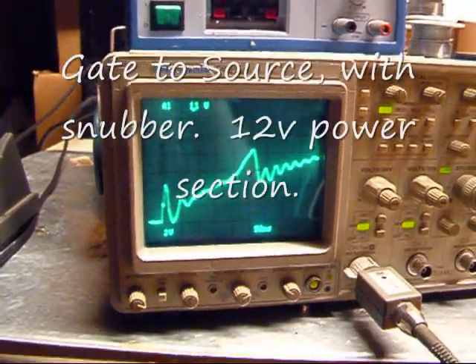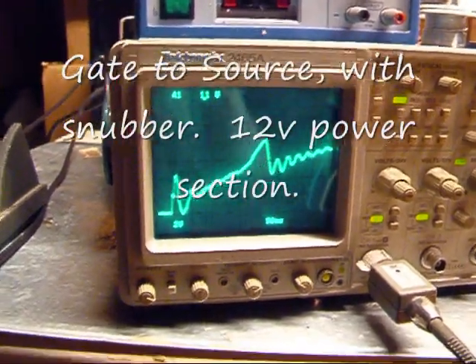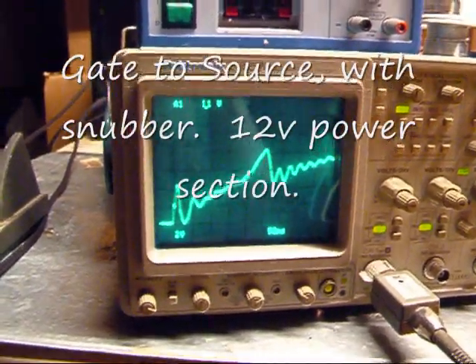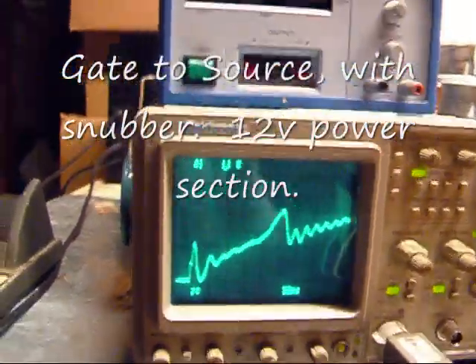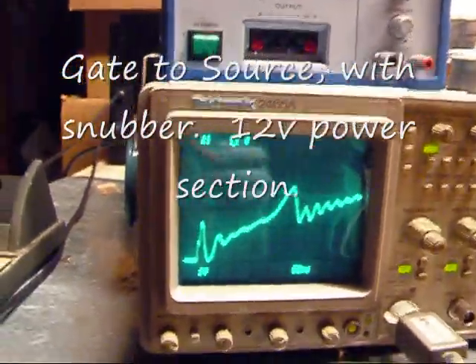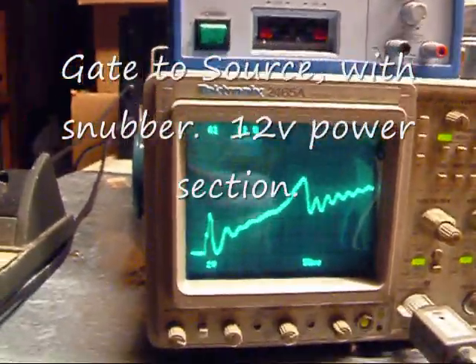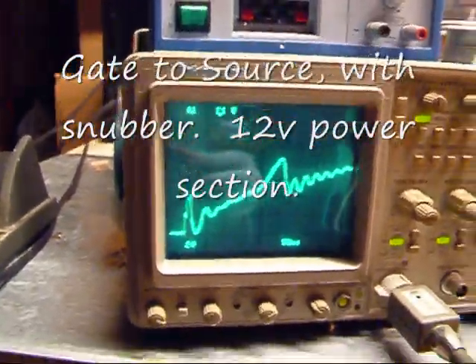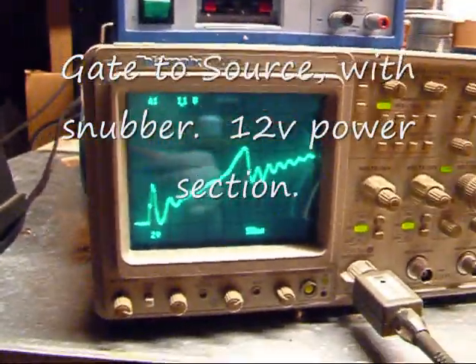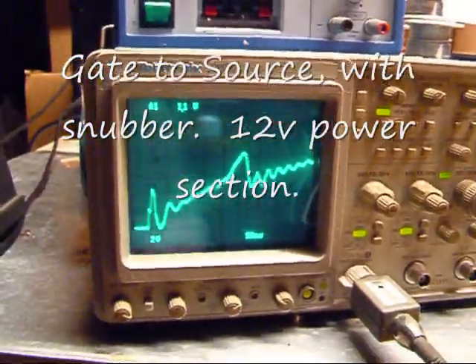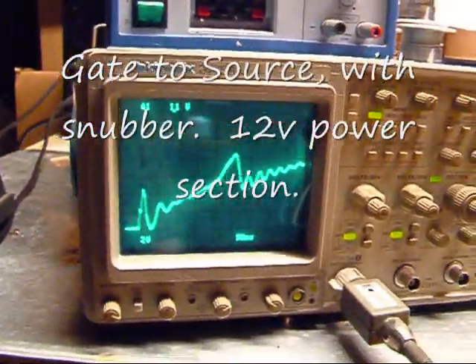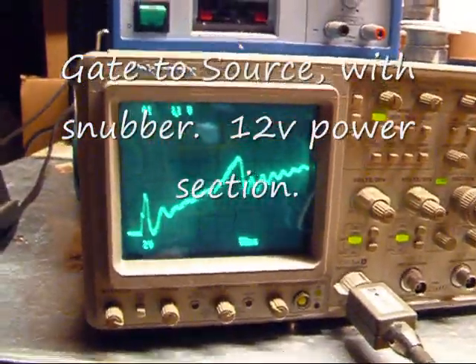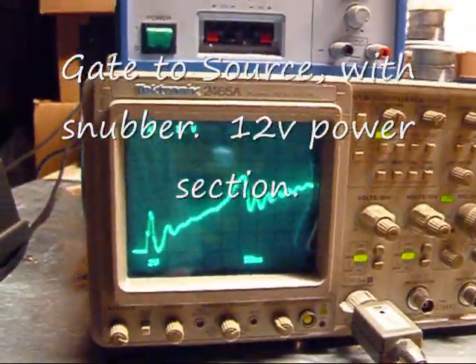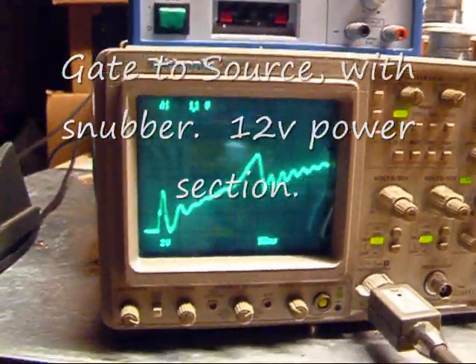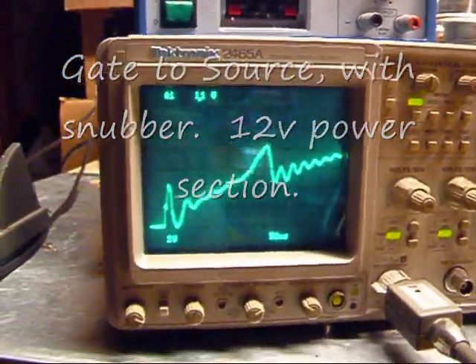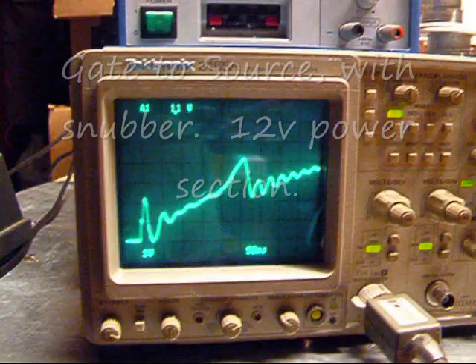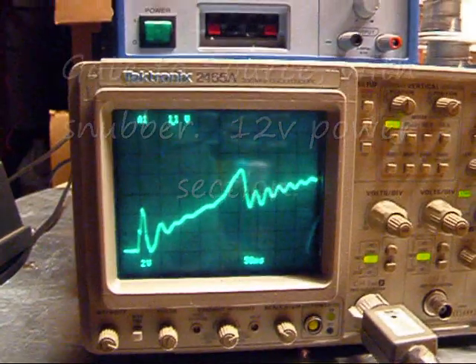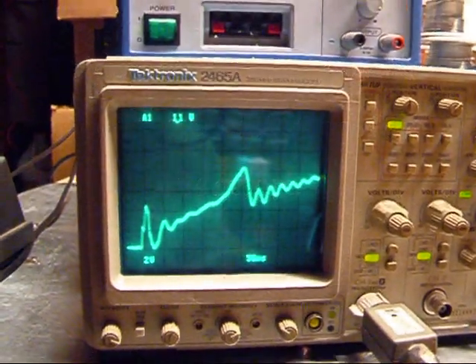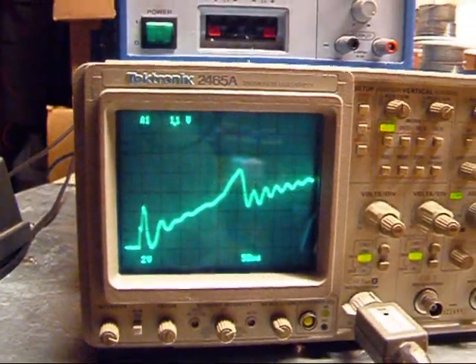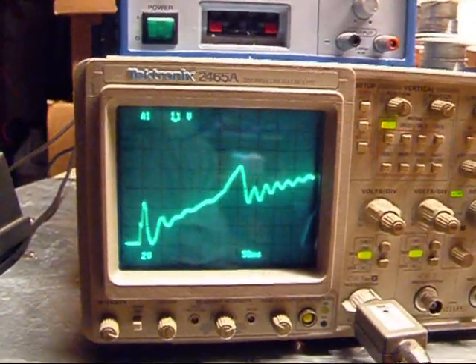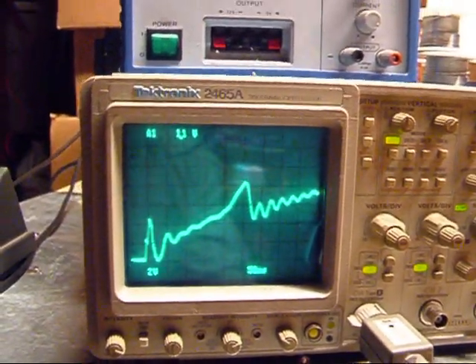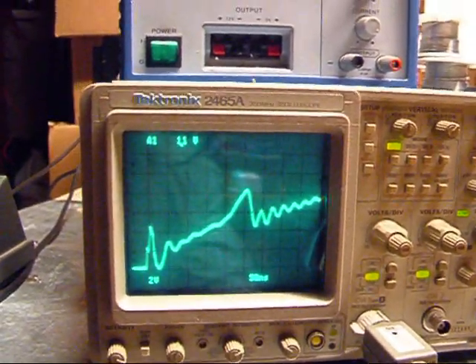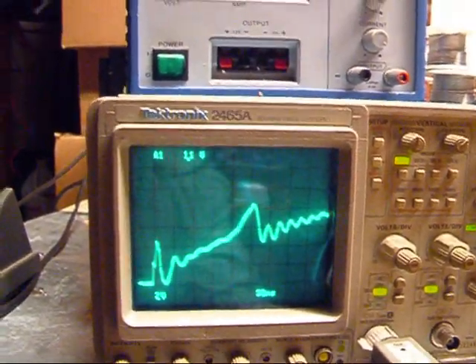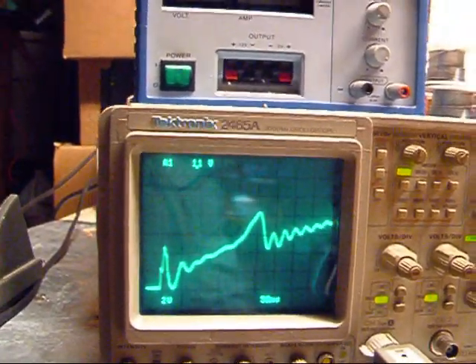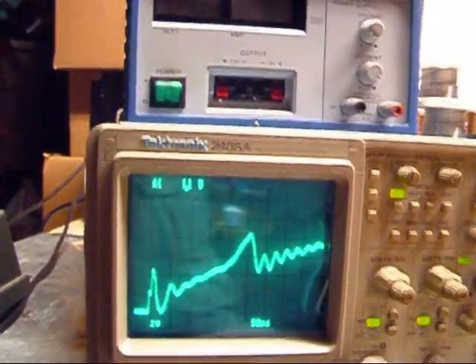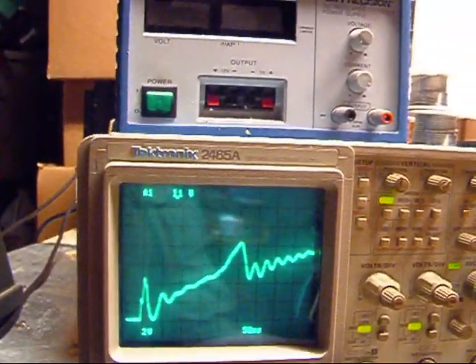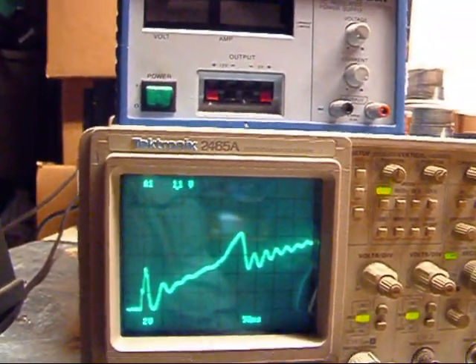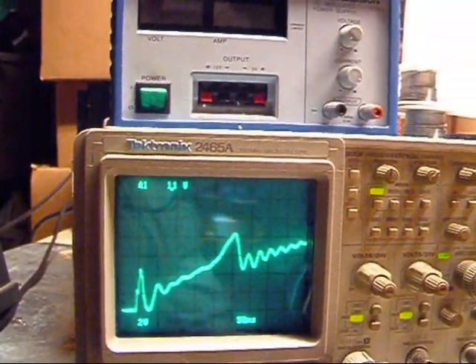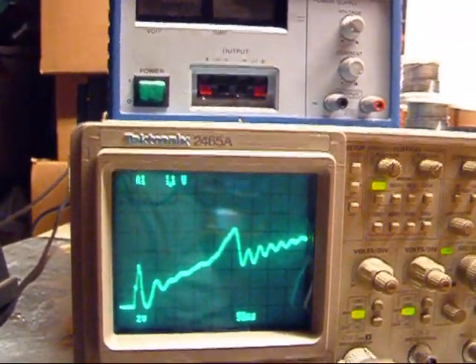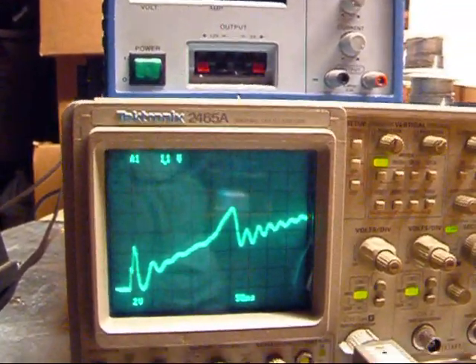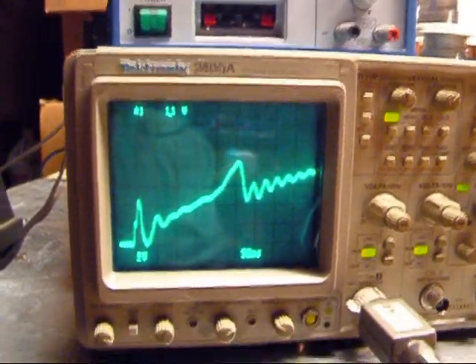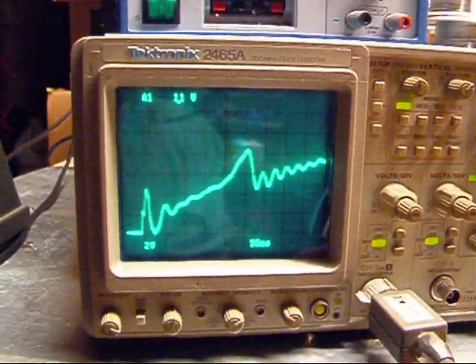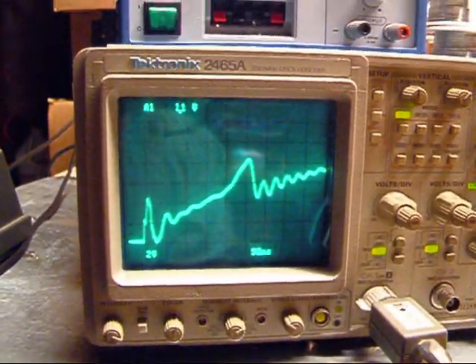Here's gate-to-source at 5 amps, at 50 nanoseconds.